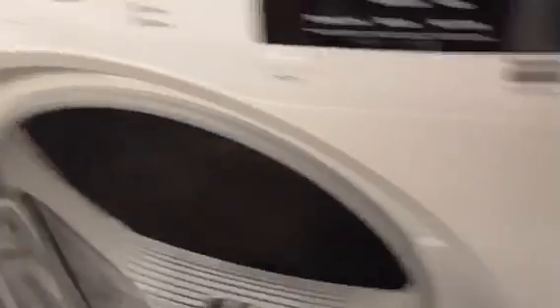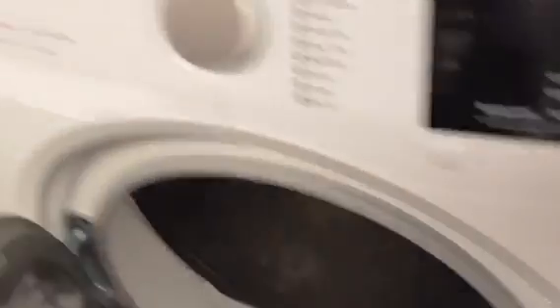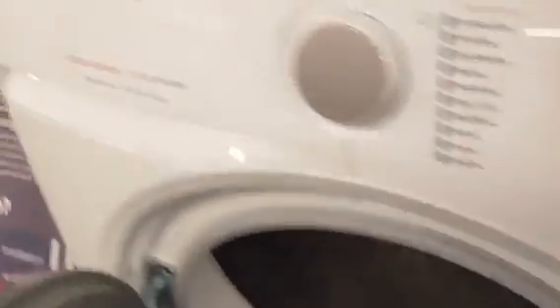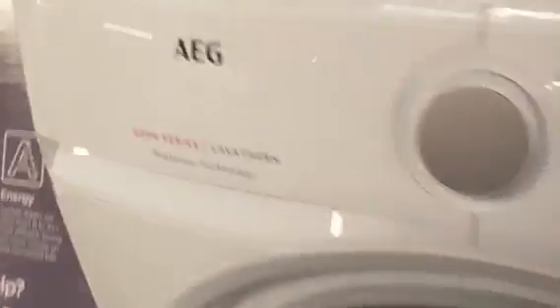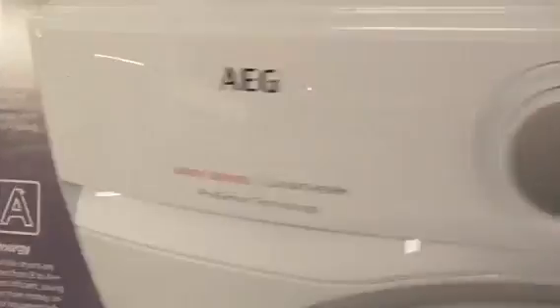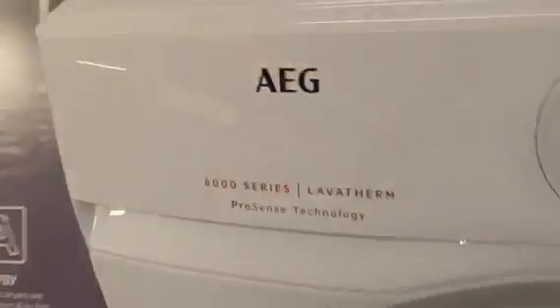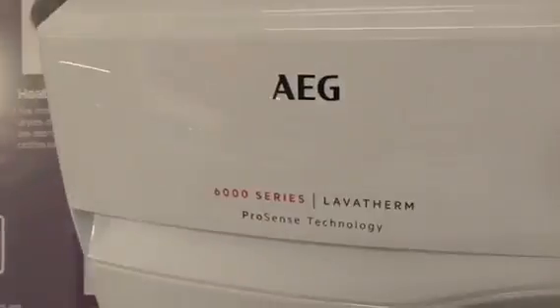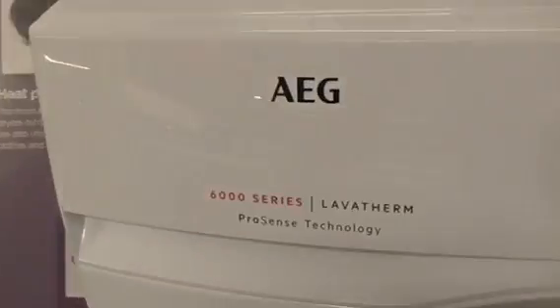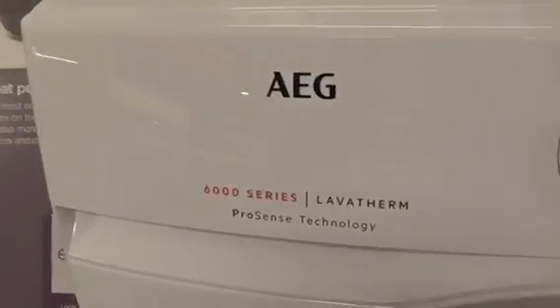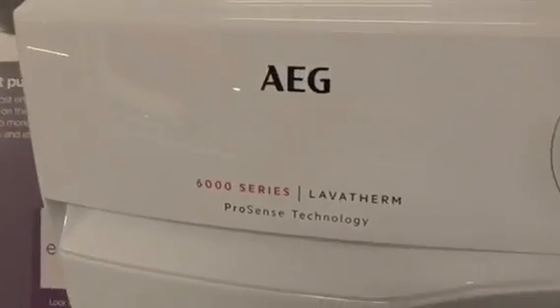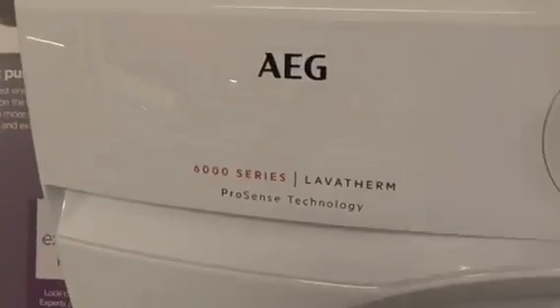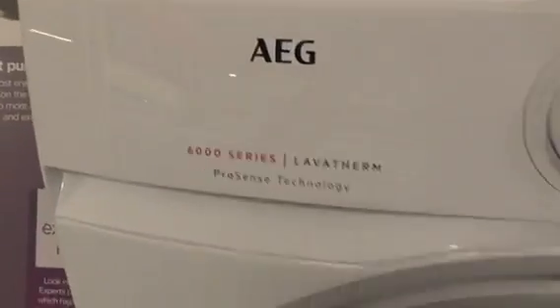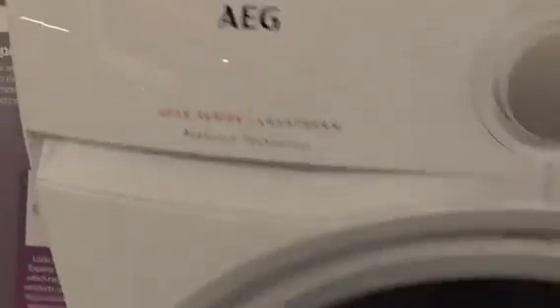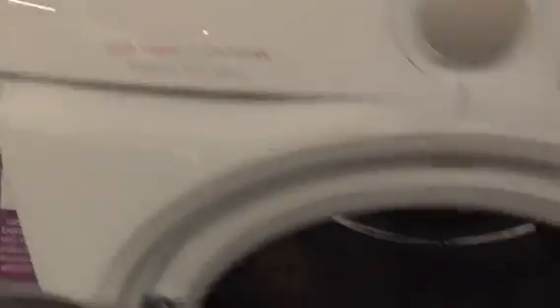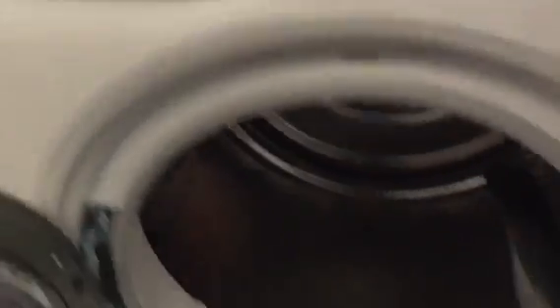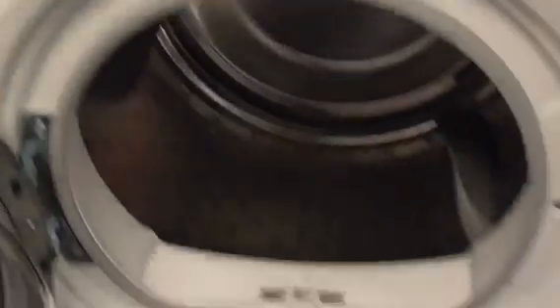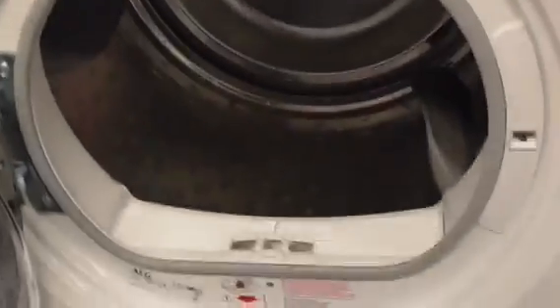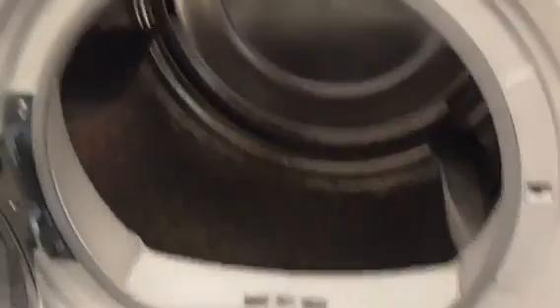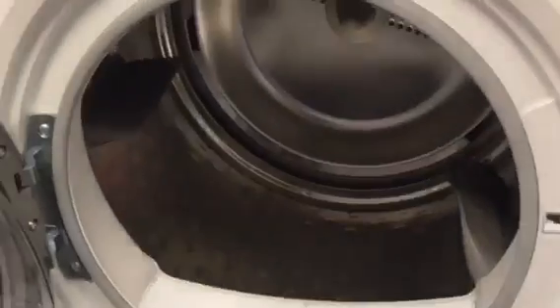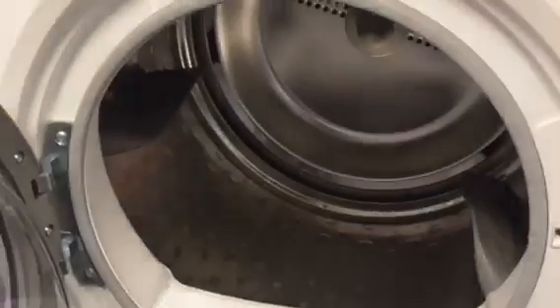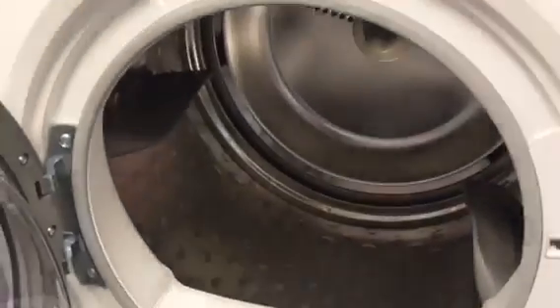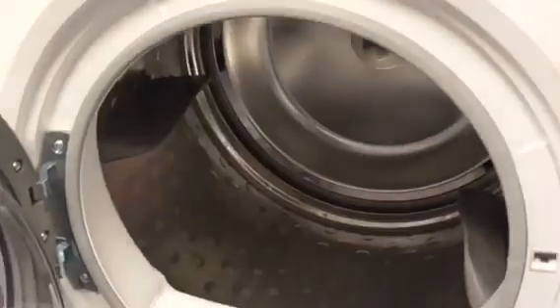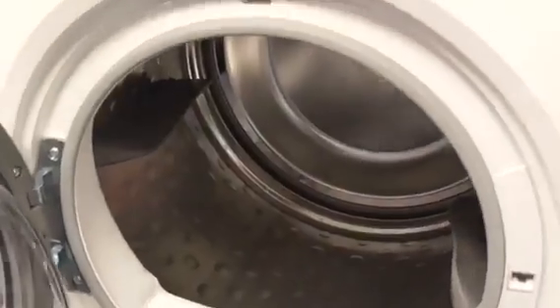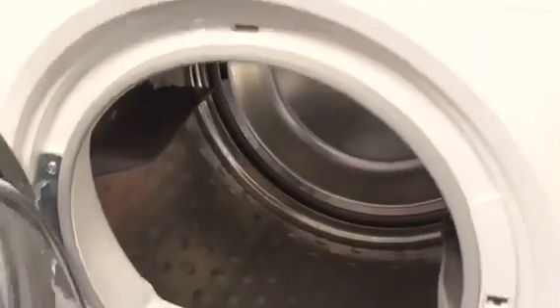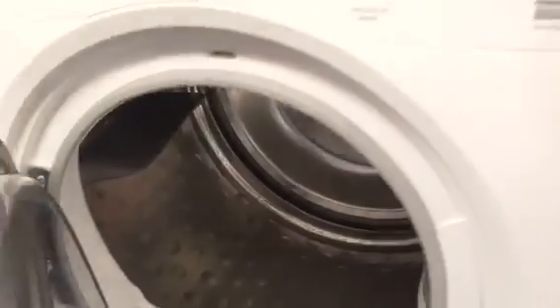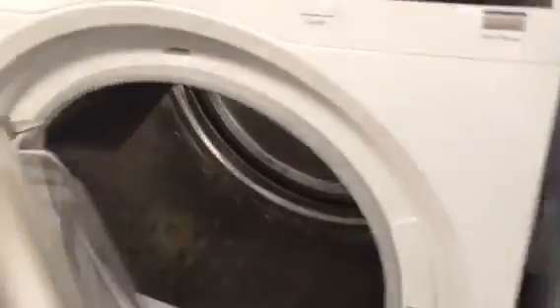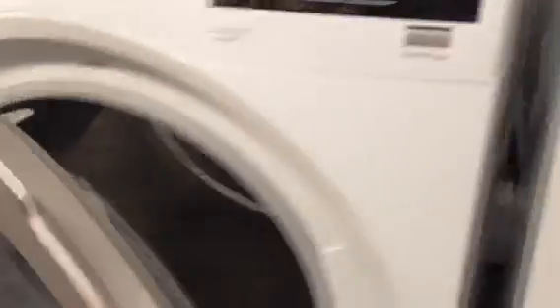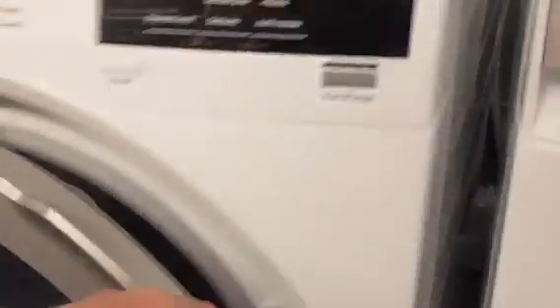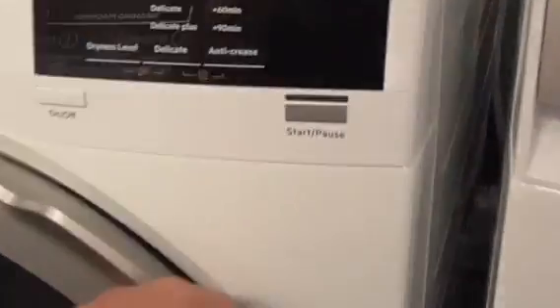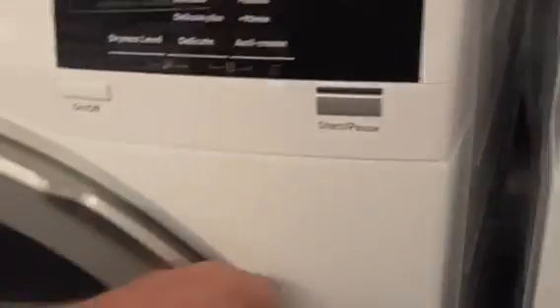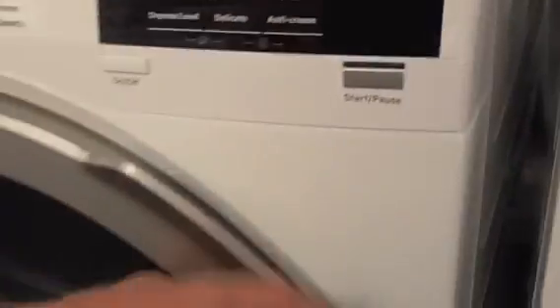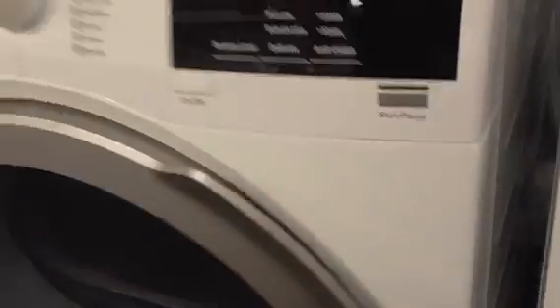We've got AEG 600 Series 11 ProSense 9kg dryer.